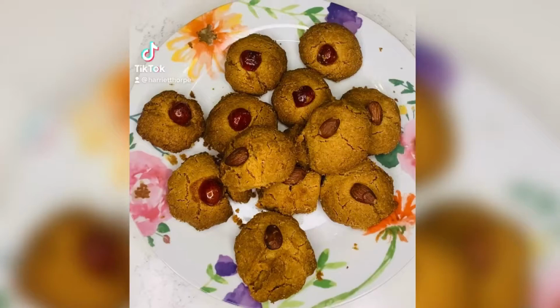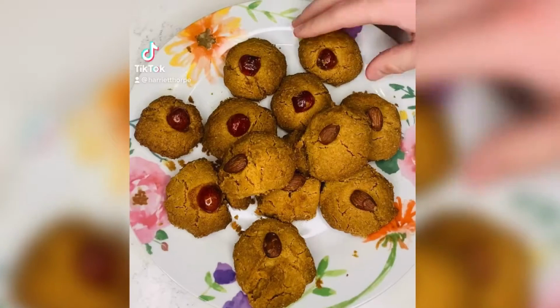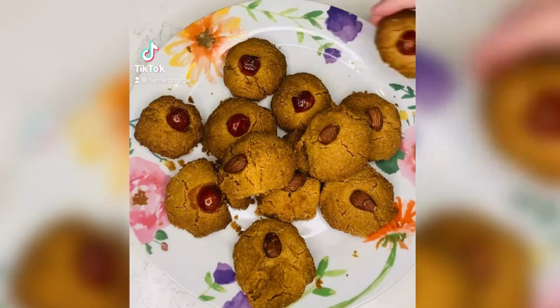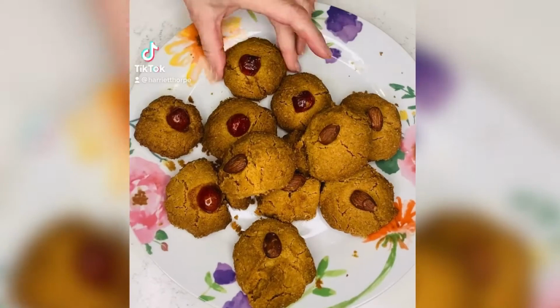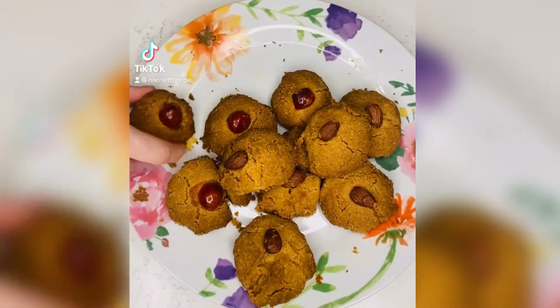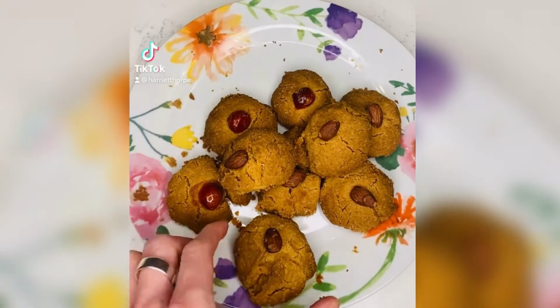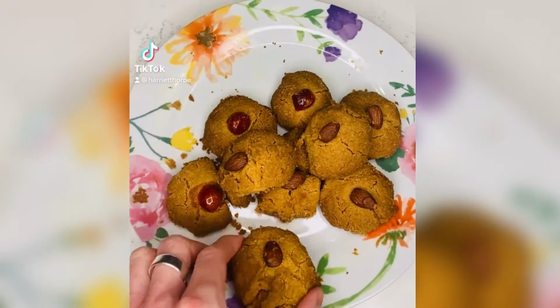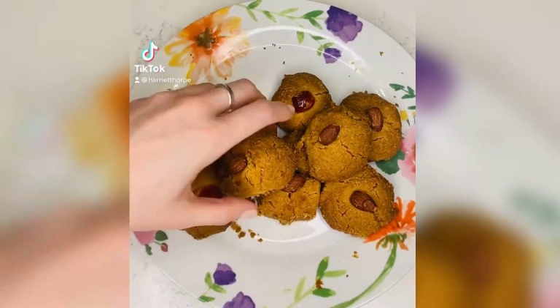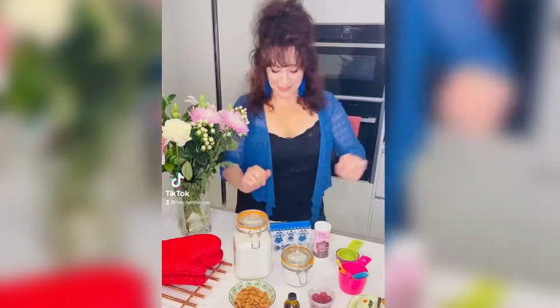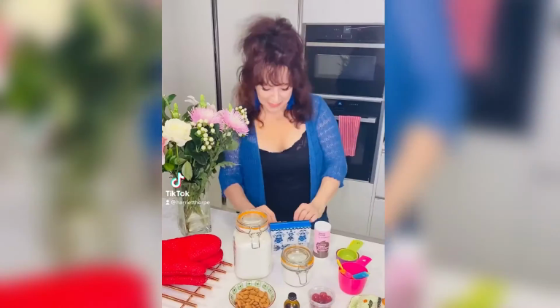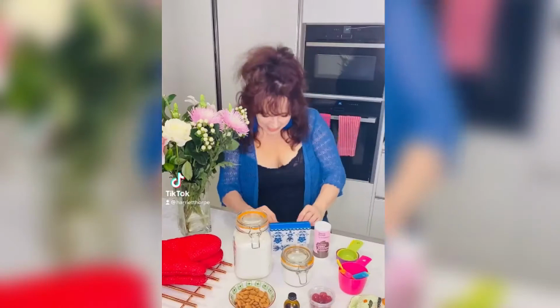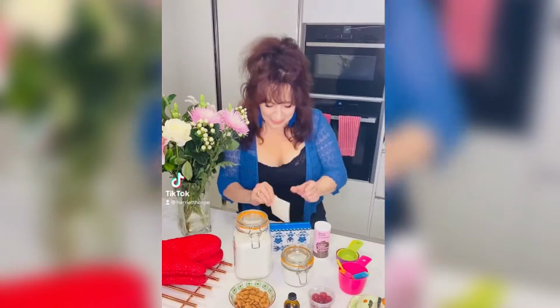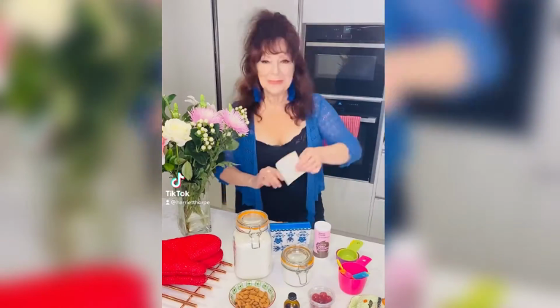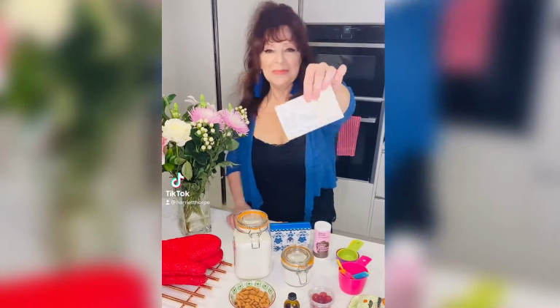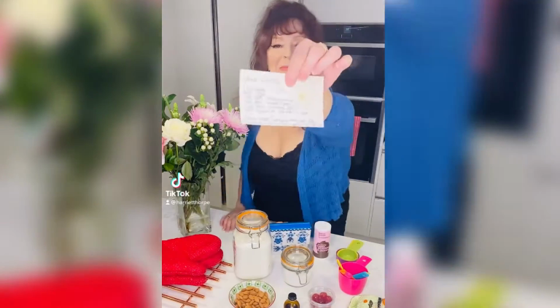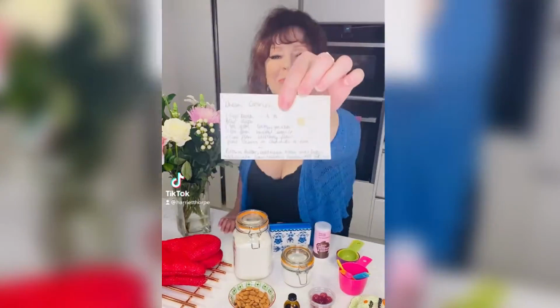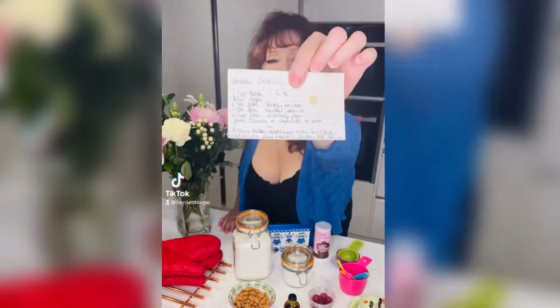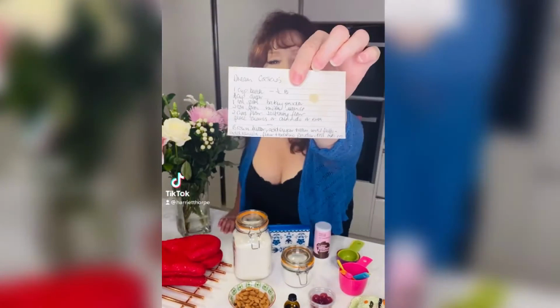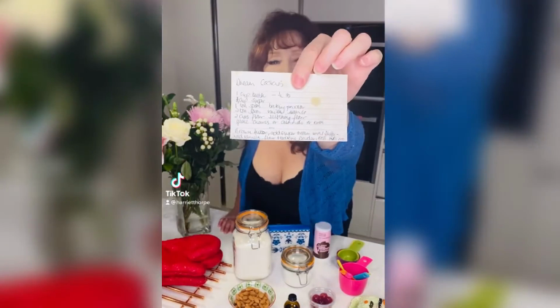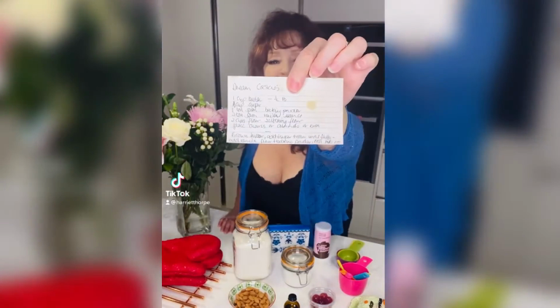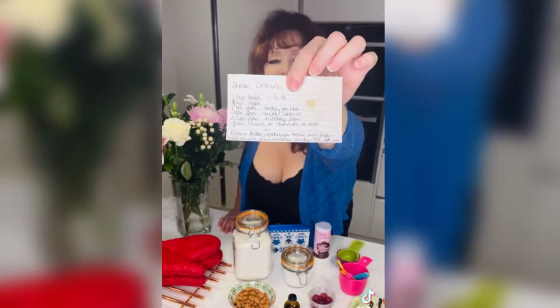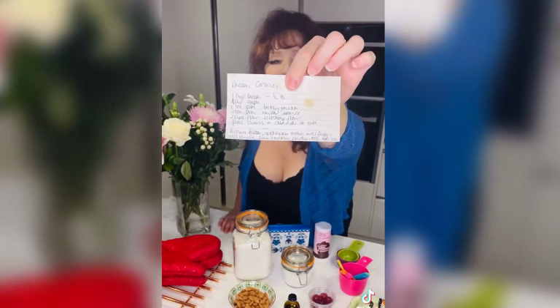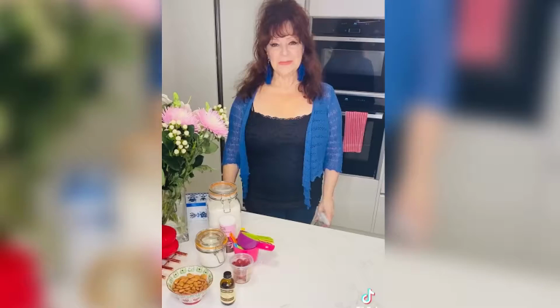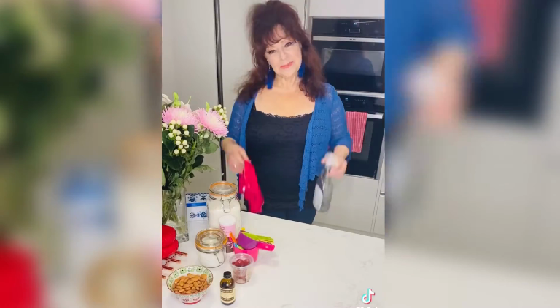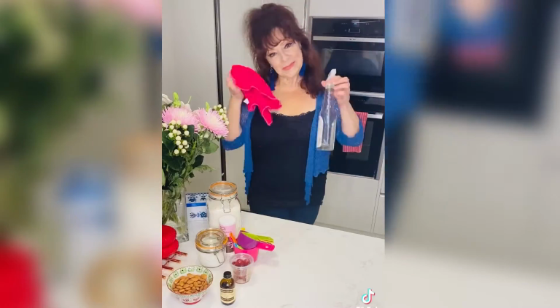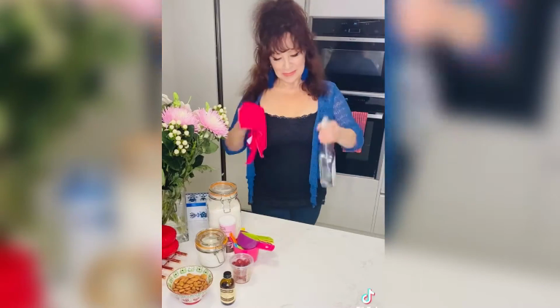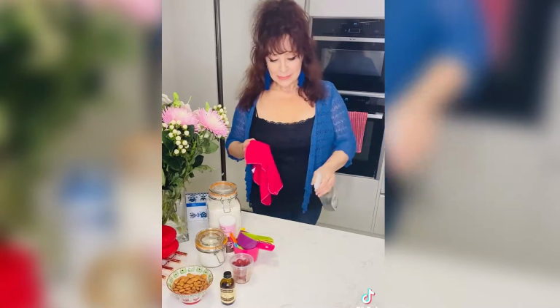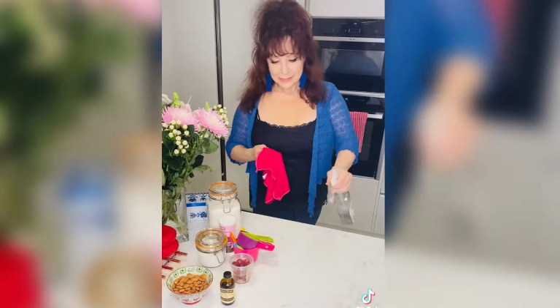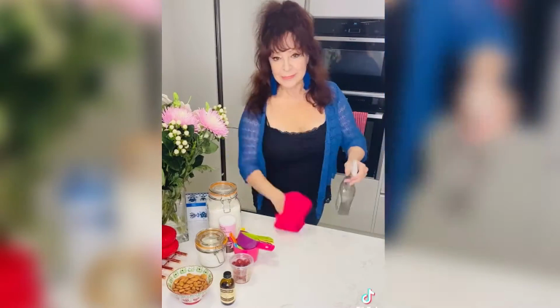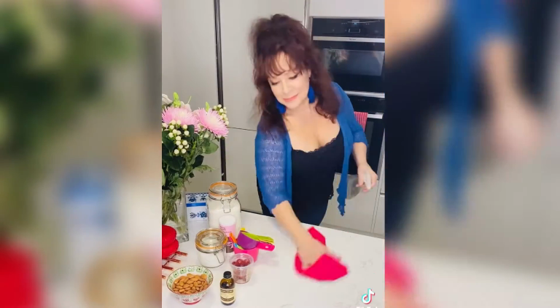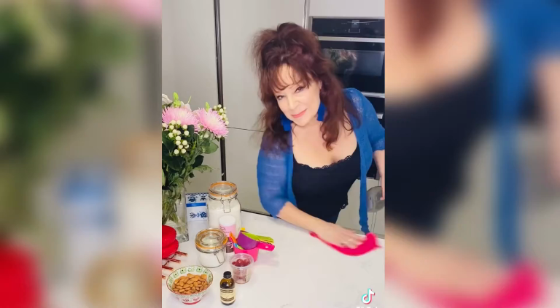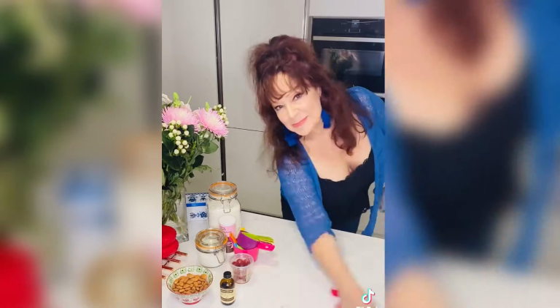Once upon a time there were grandma's dream cookies, and her magic rule was: clean your surfaces.